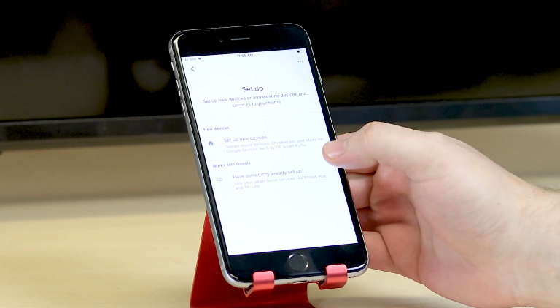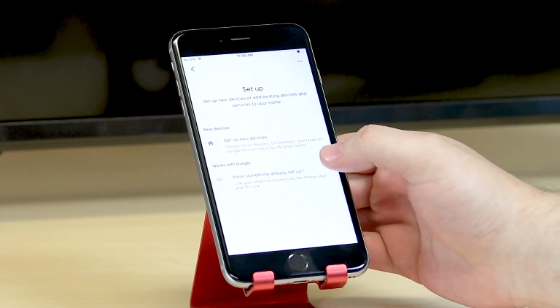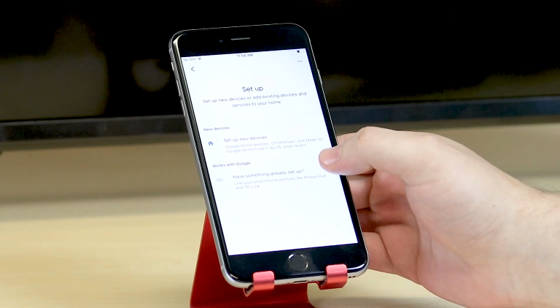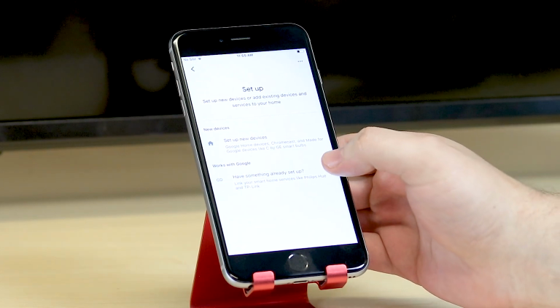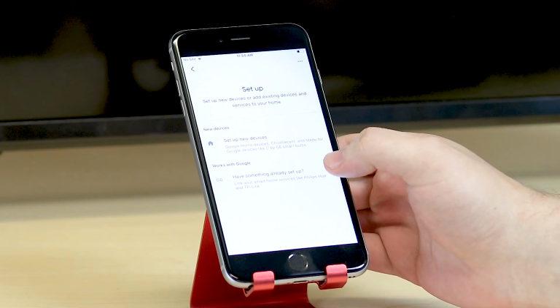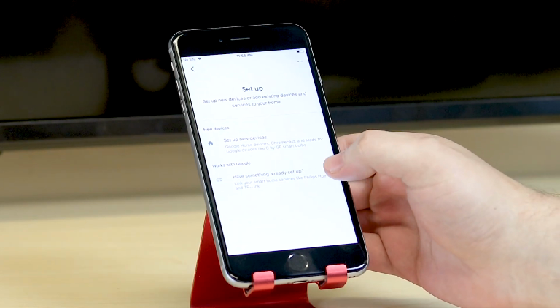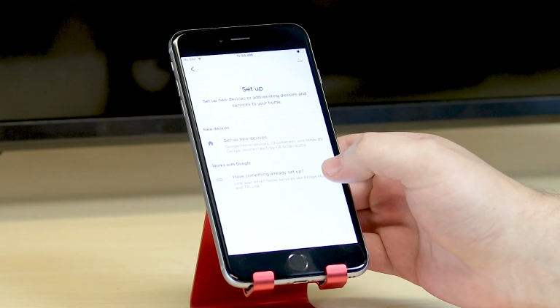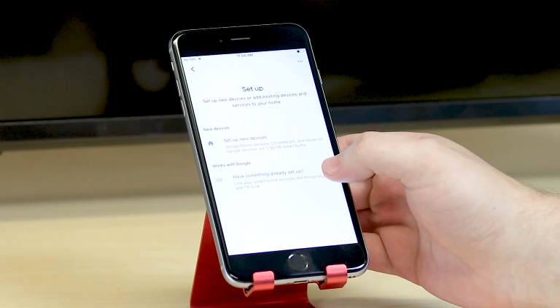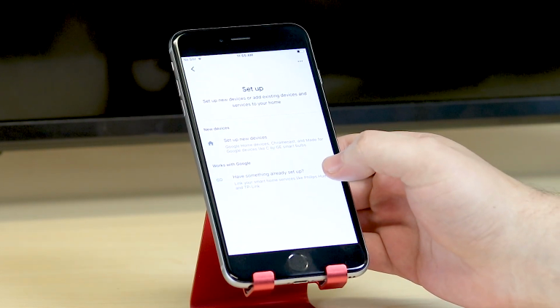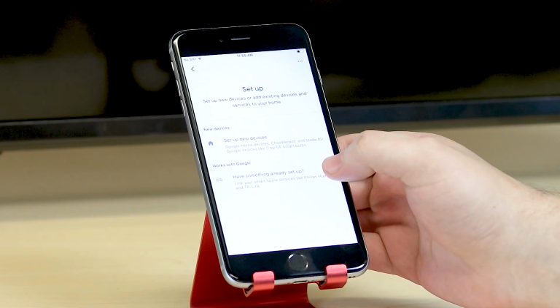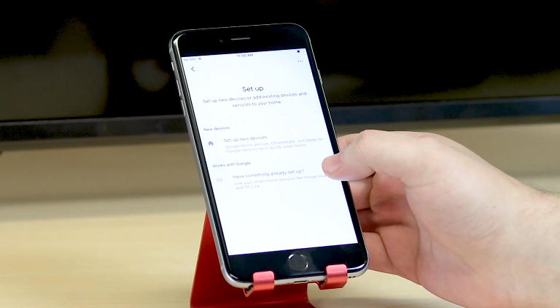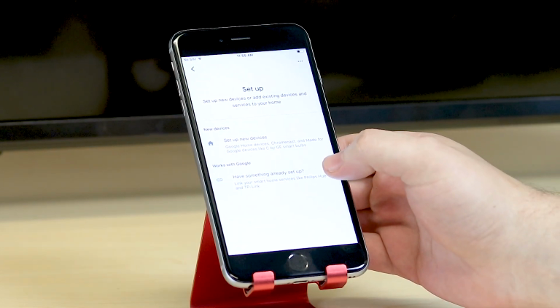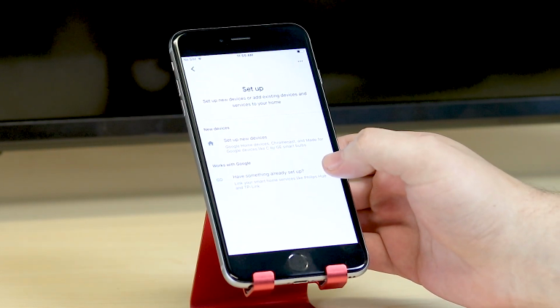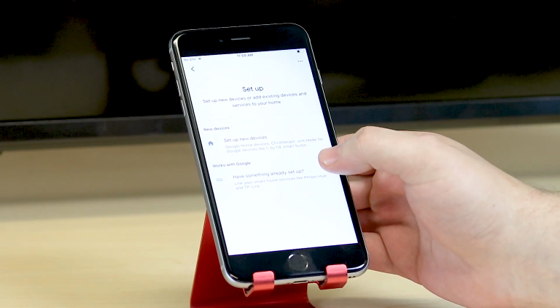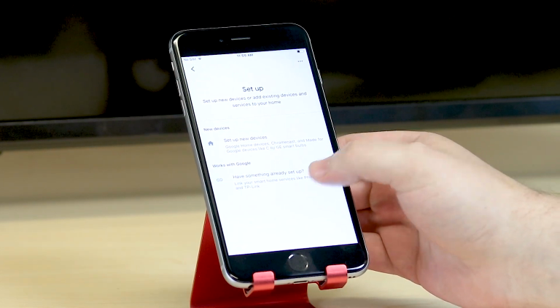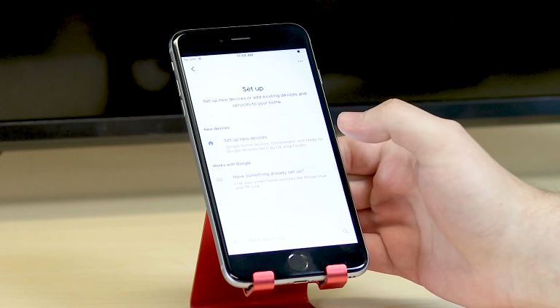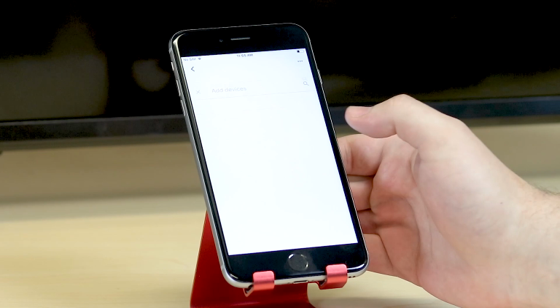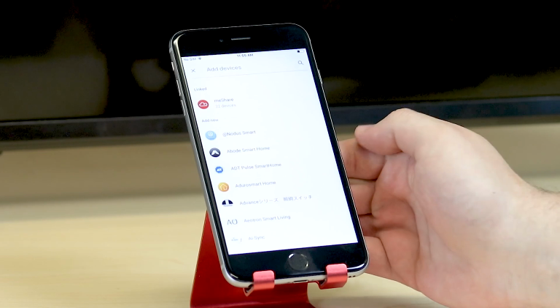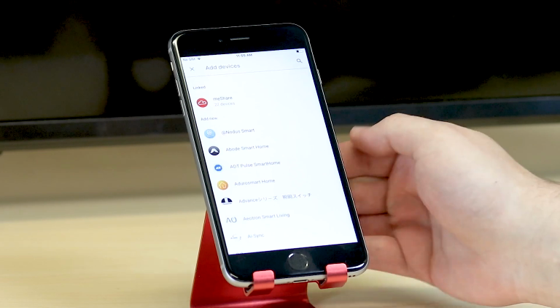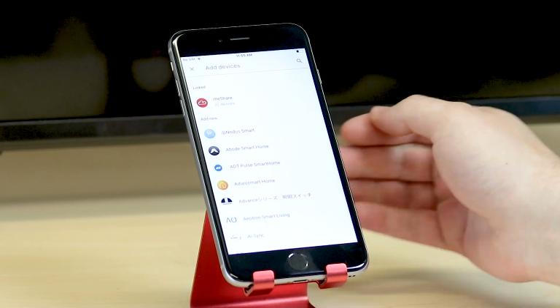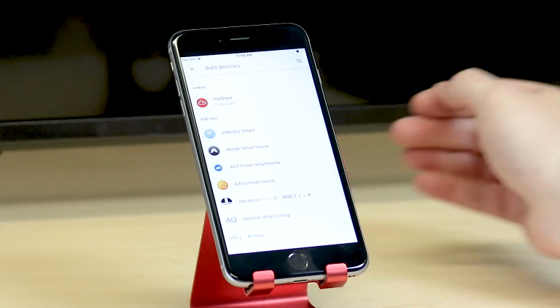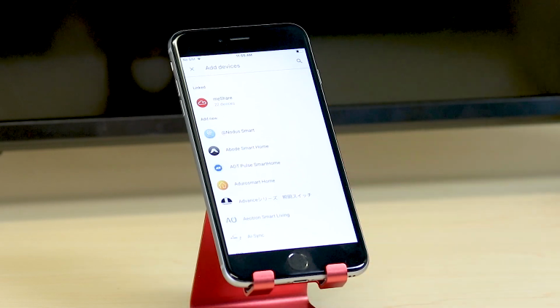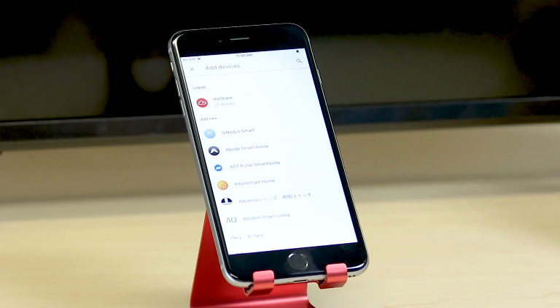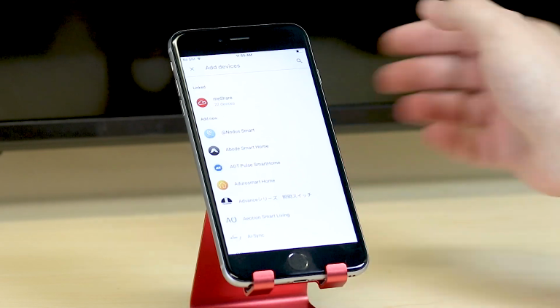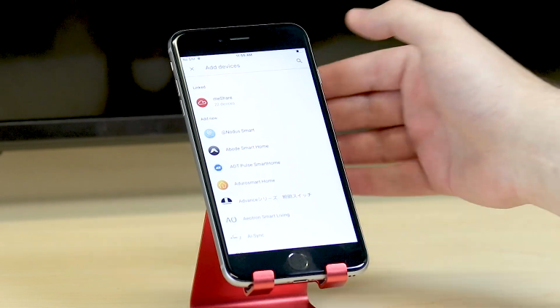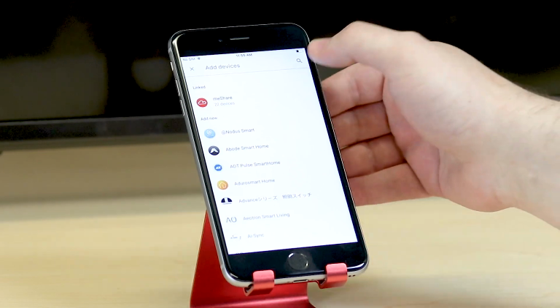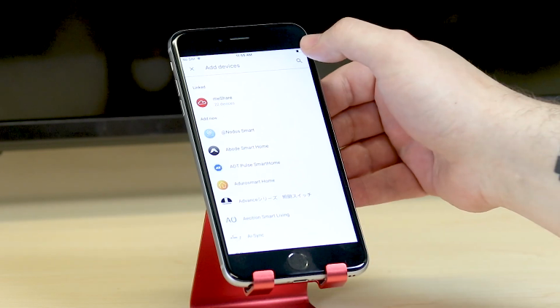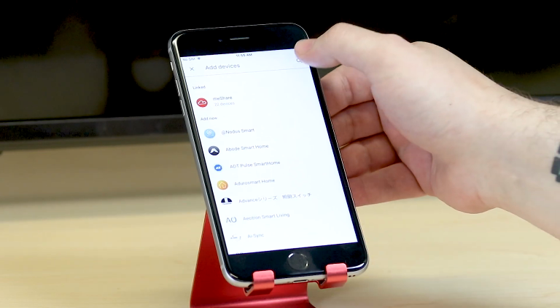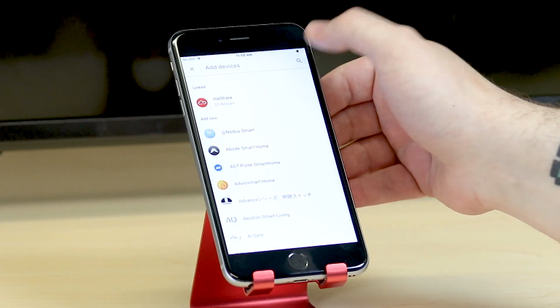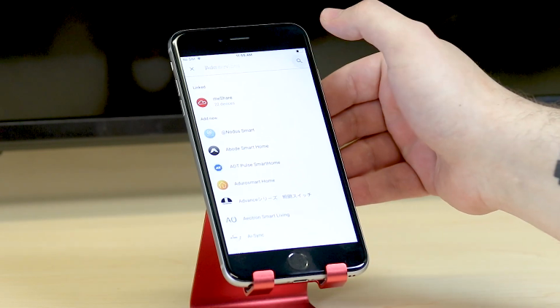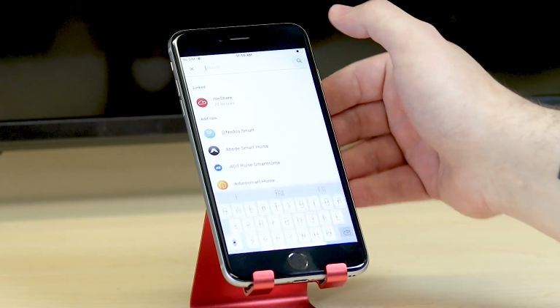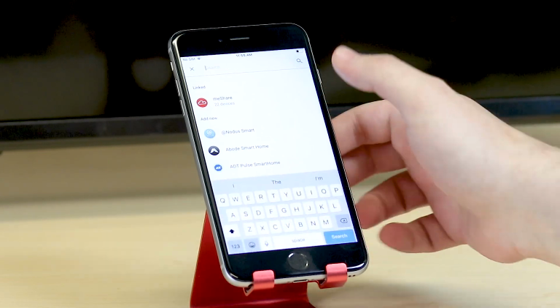Have something already set up? Tap on the search icon and type in Zmodo.